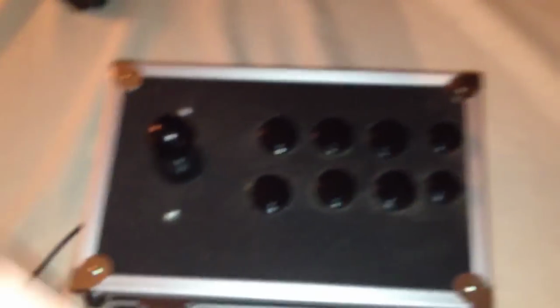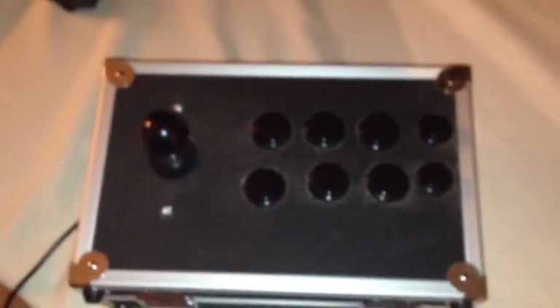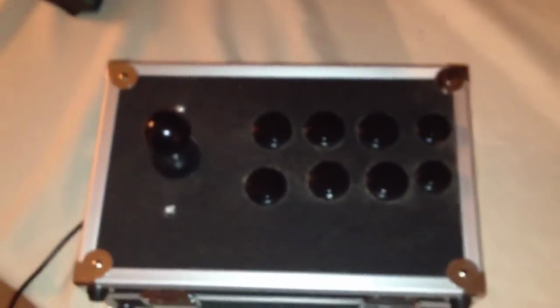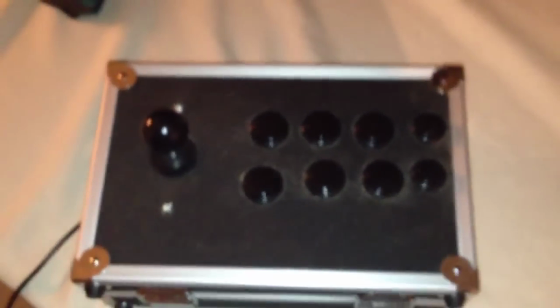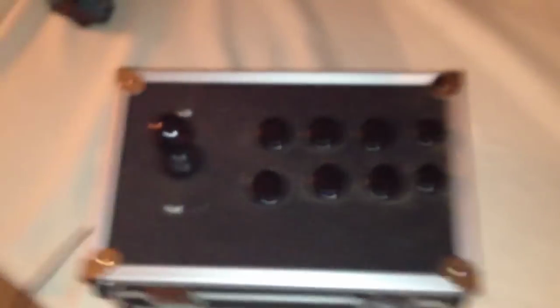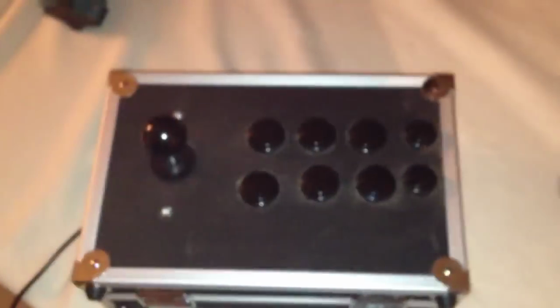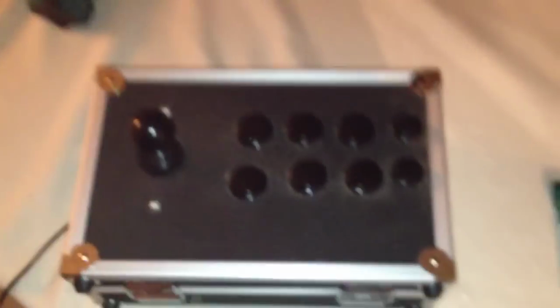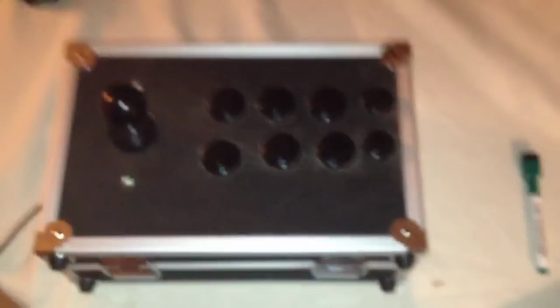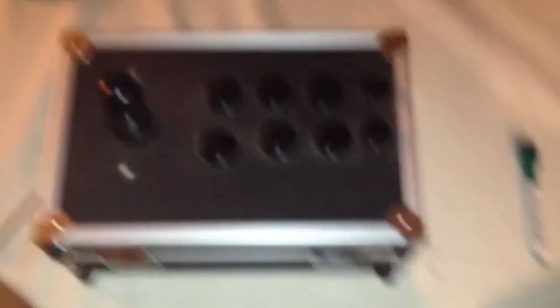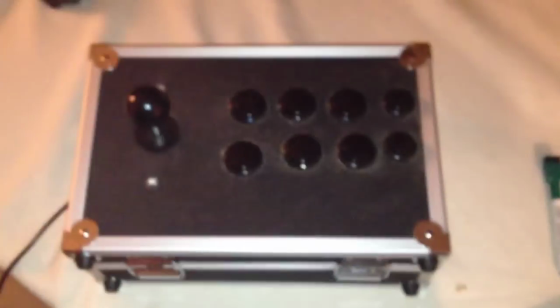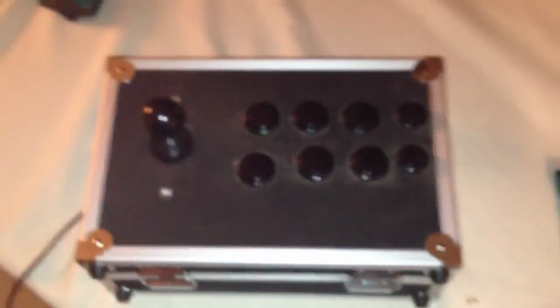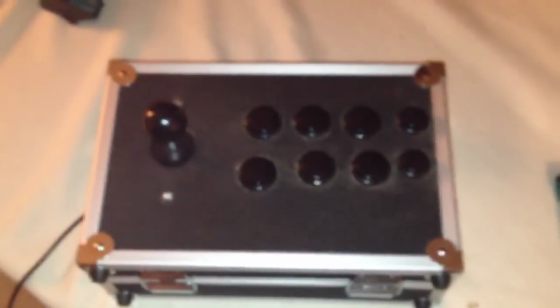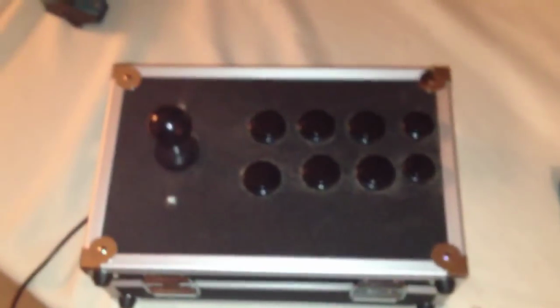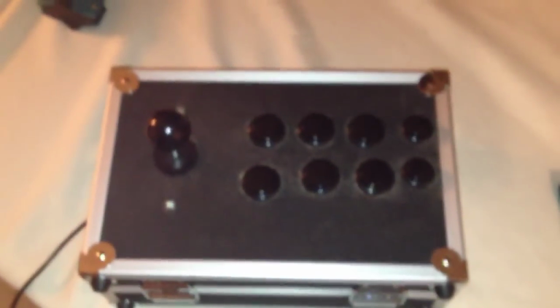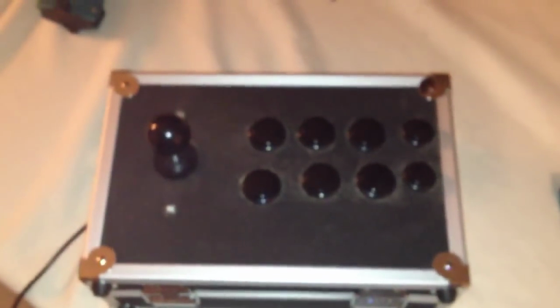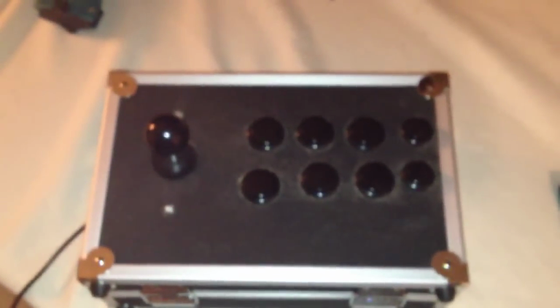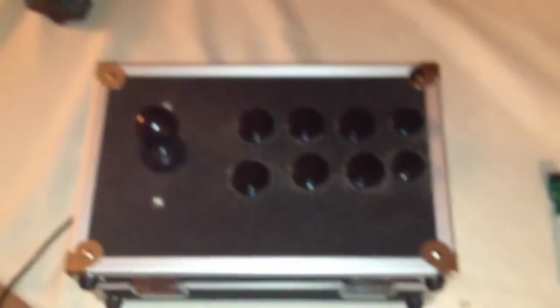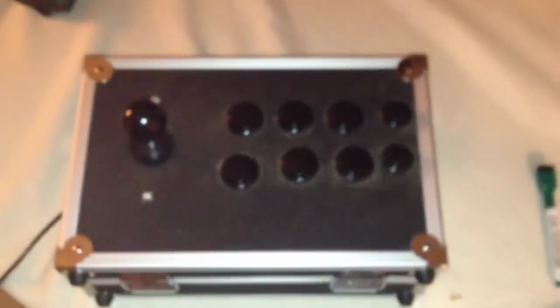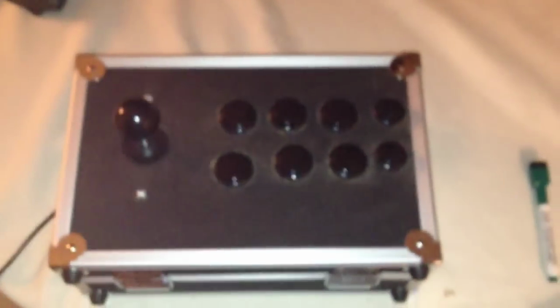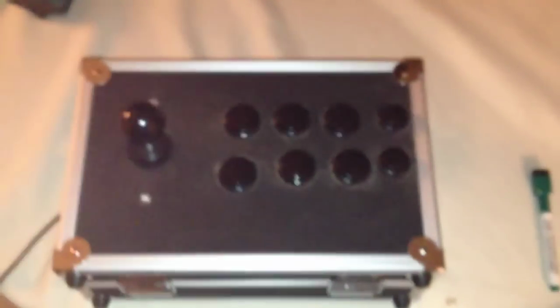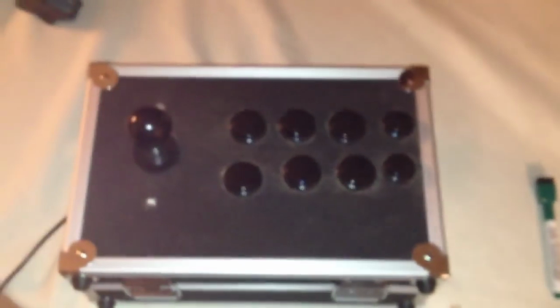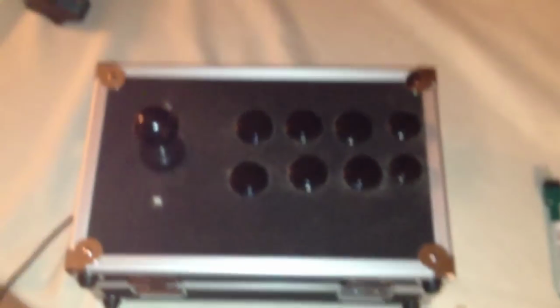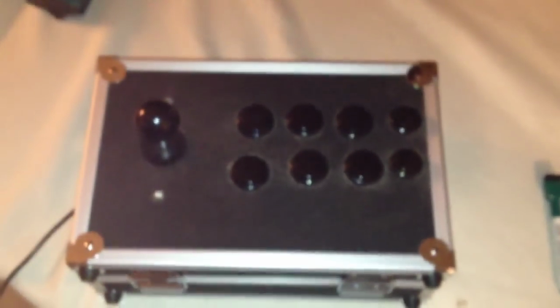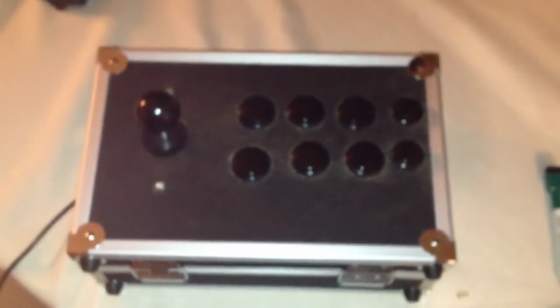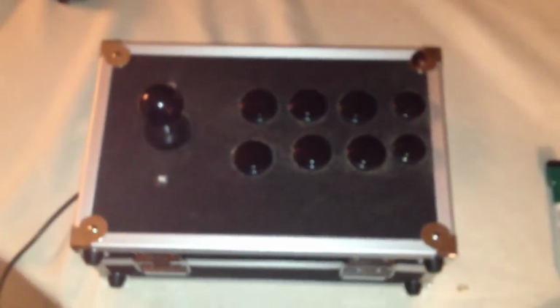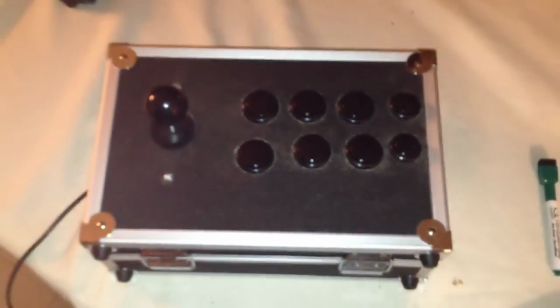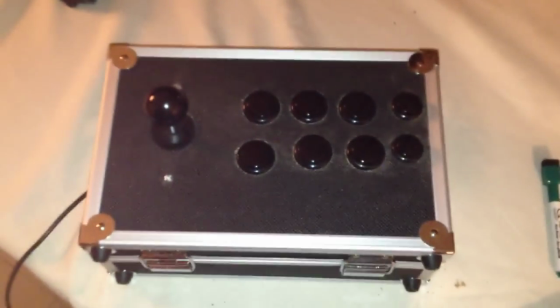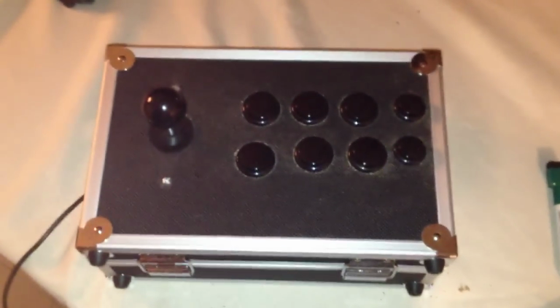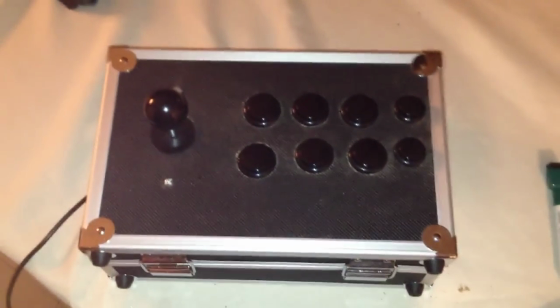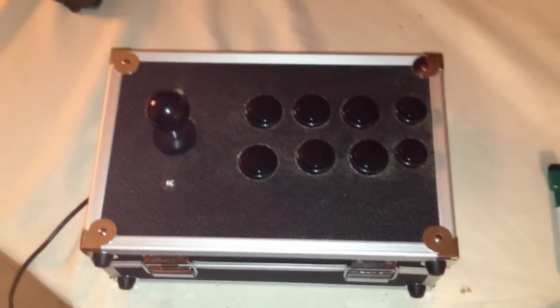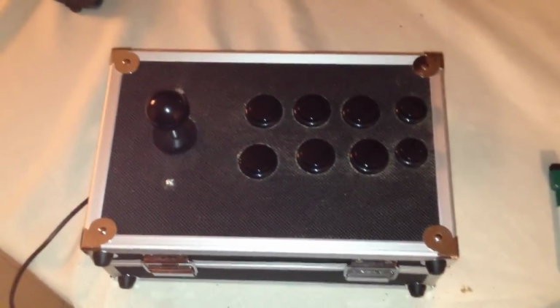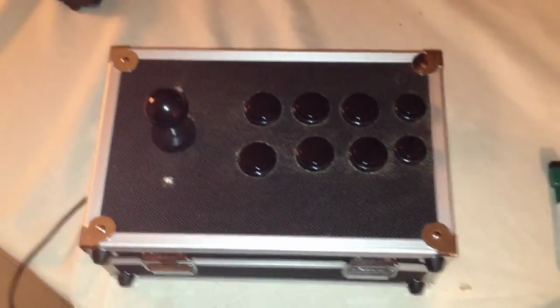In a couple seconds I'm going to be hooking this up to my Raspberry Pi and we're going to try playing some games on it.